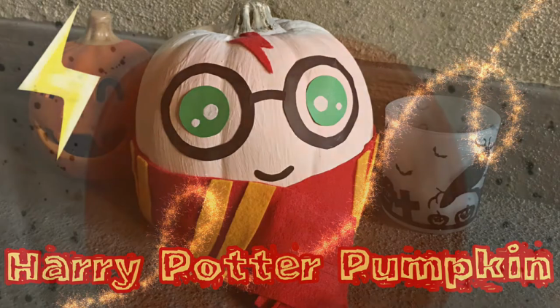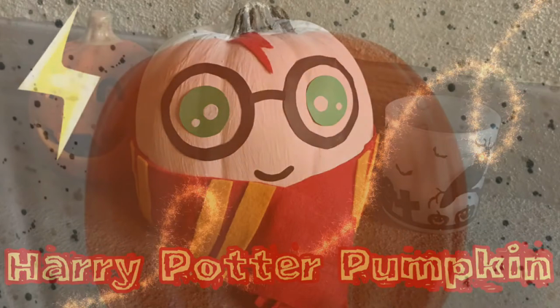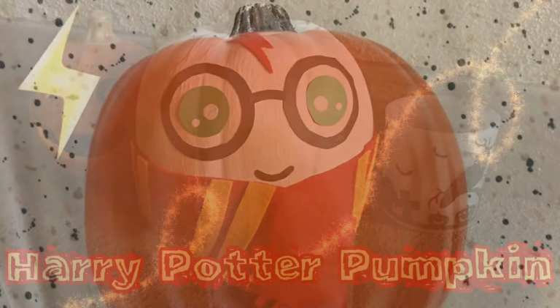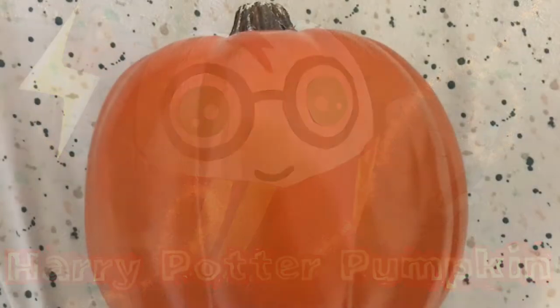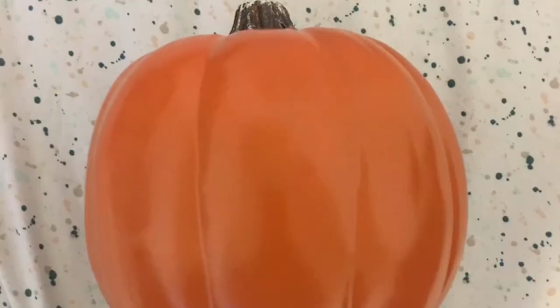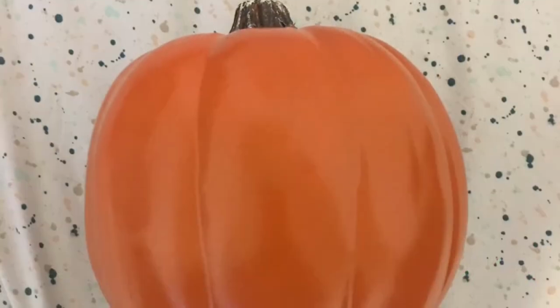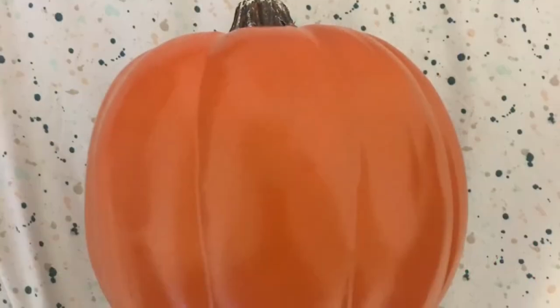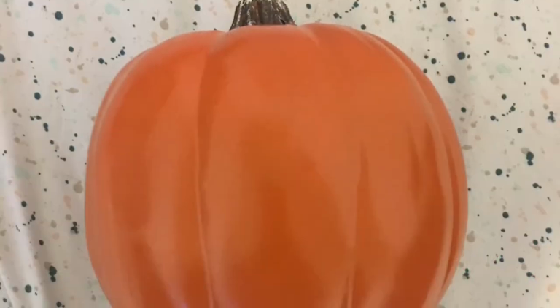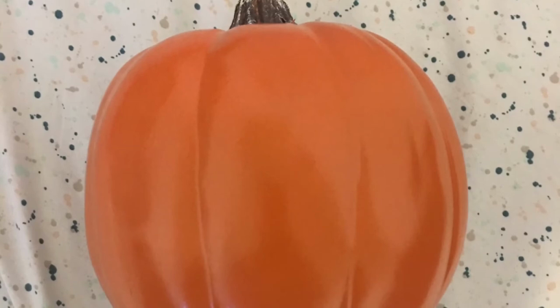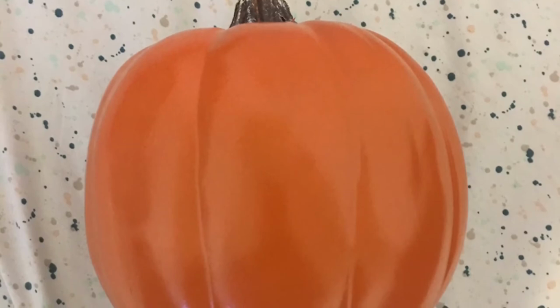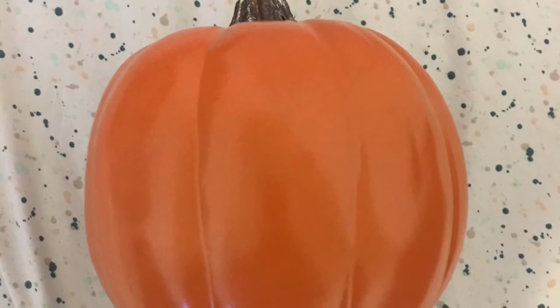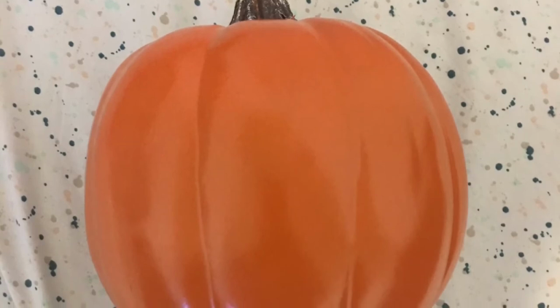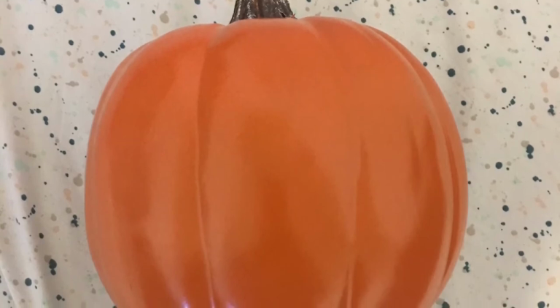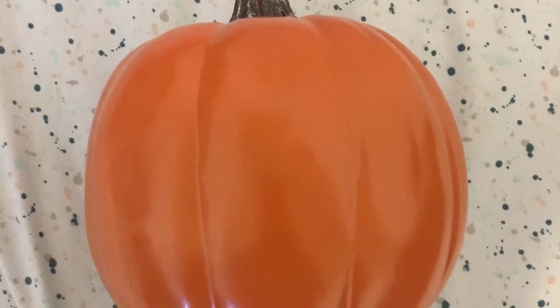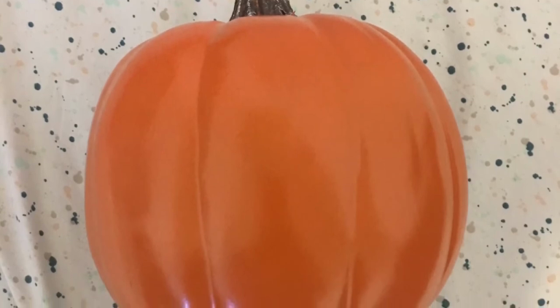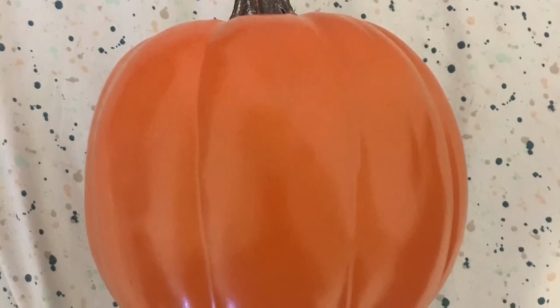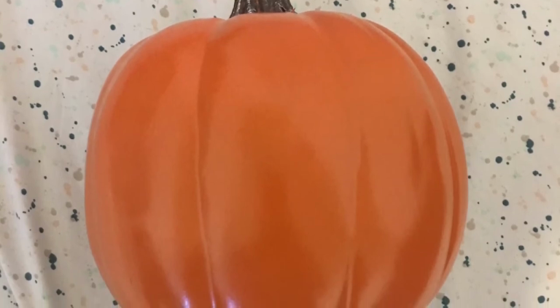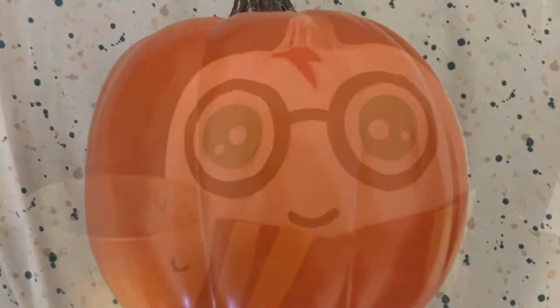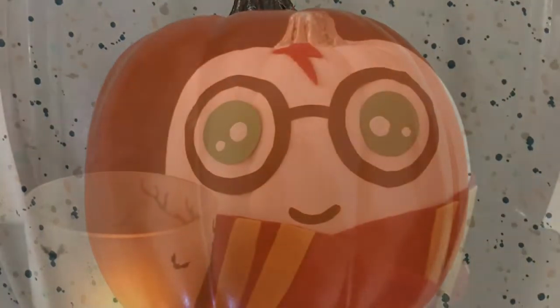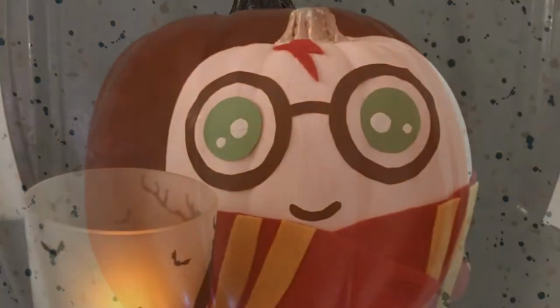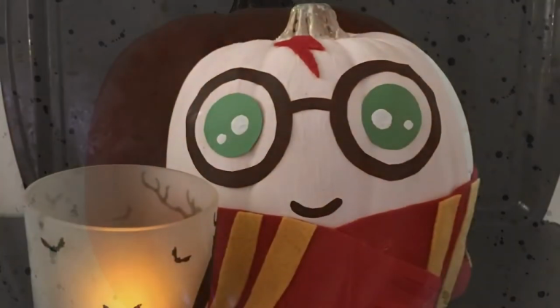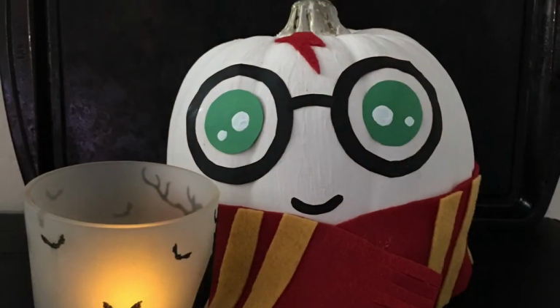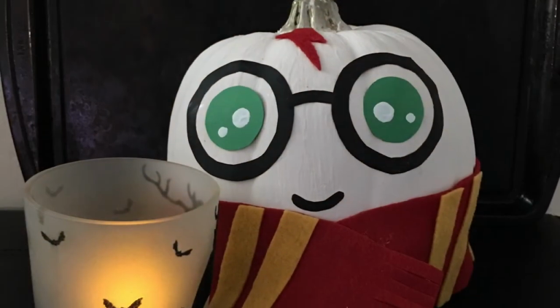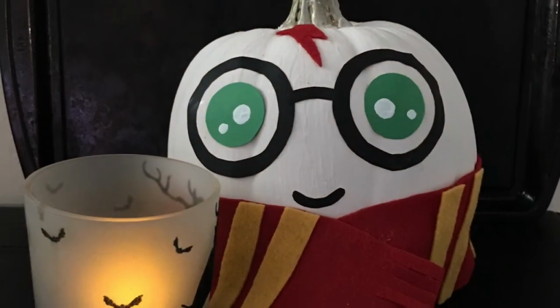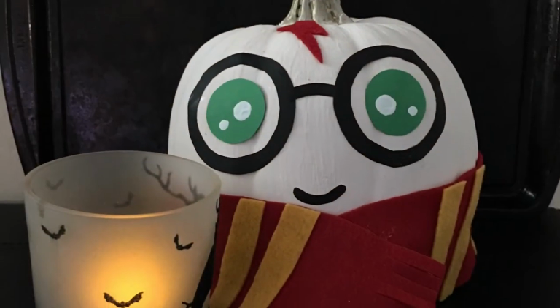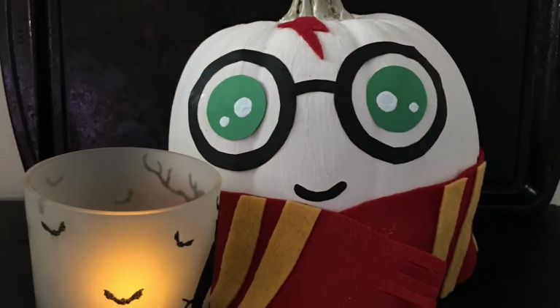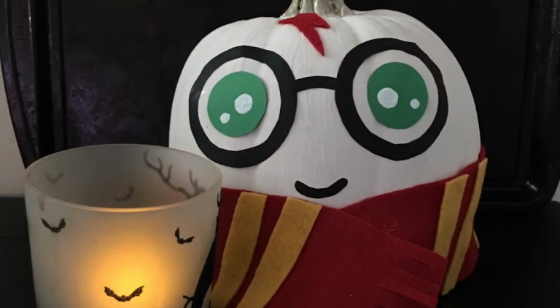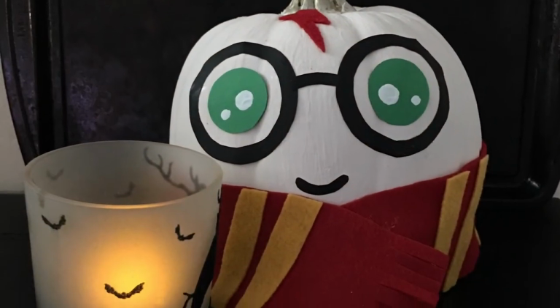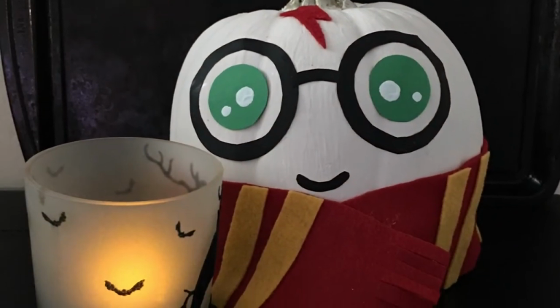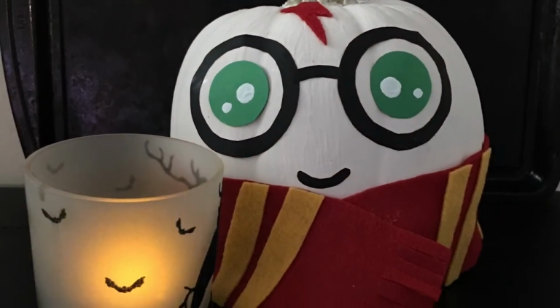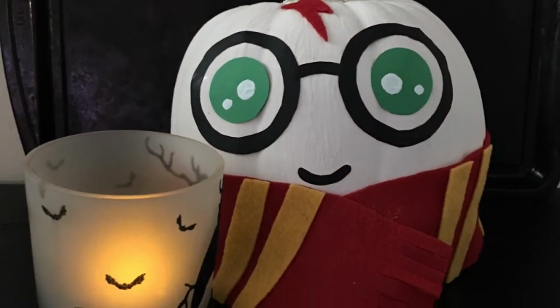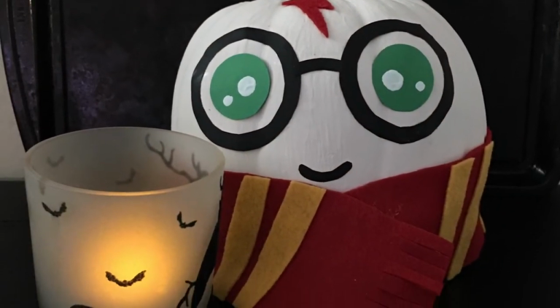Hey guys, if you want to see how I turn this orange pumpkin into this Harry Potter themed pumpkin, keep watching.